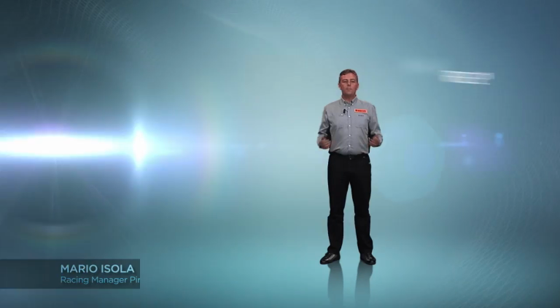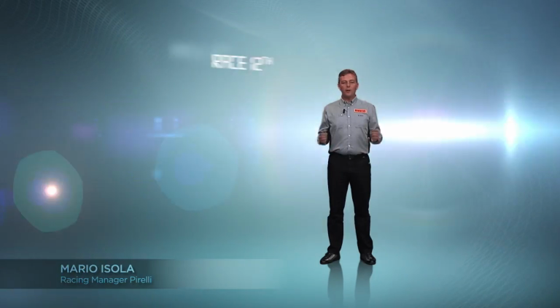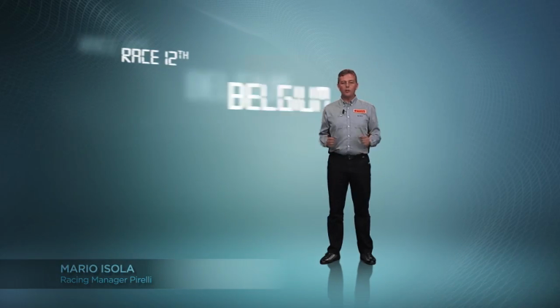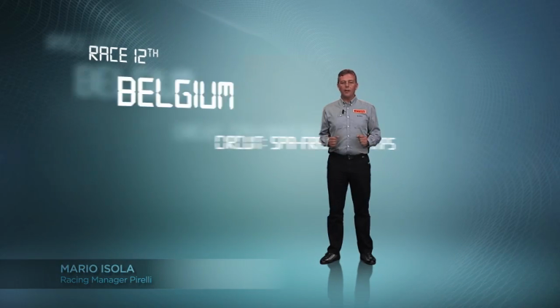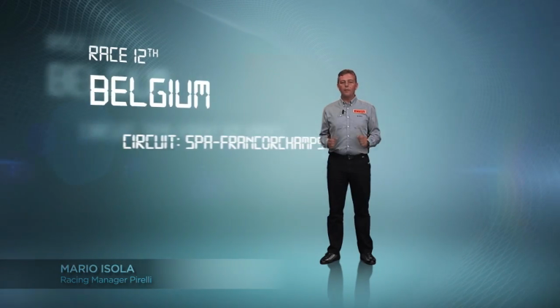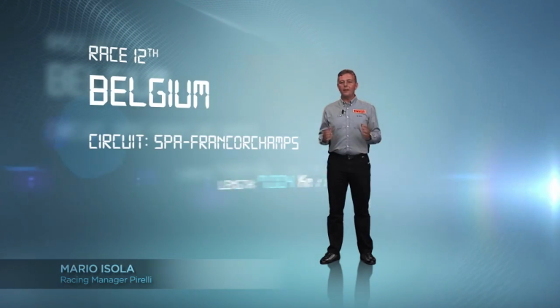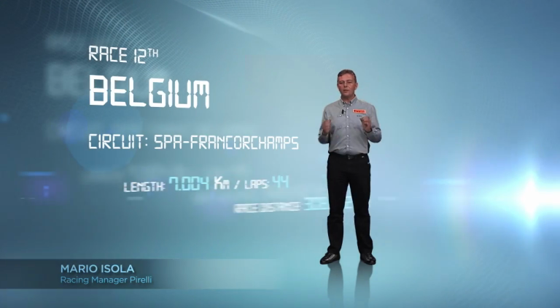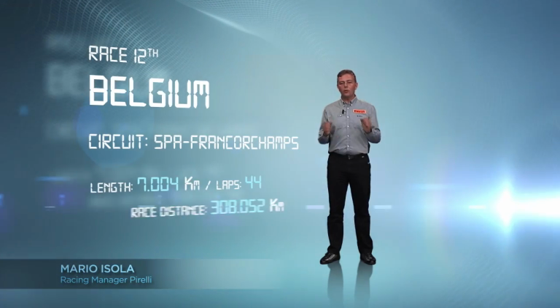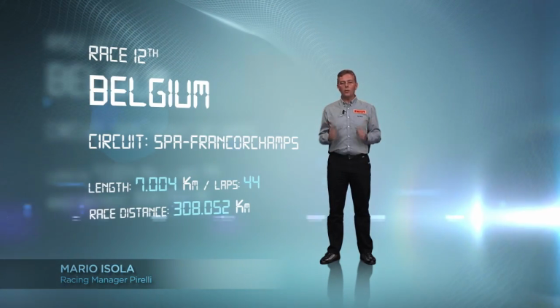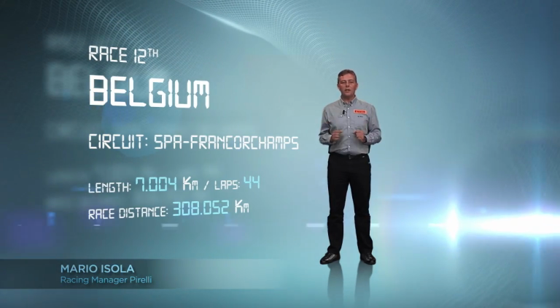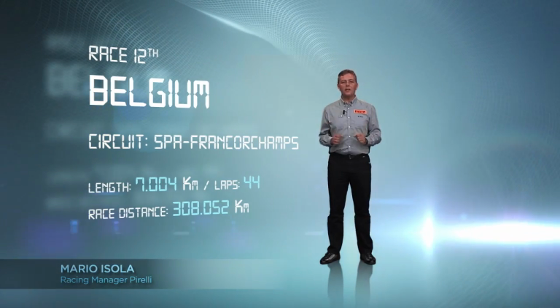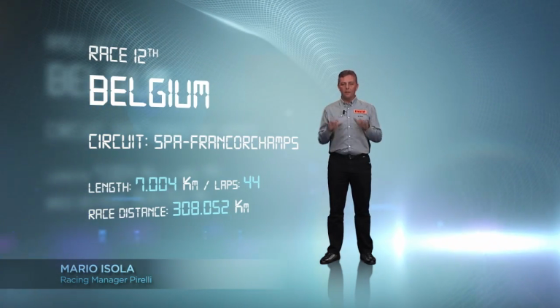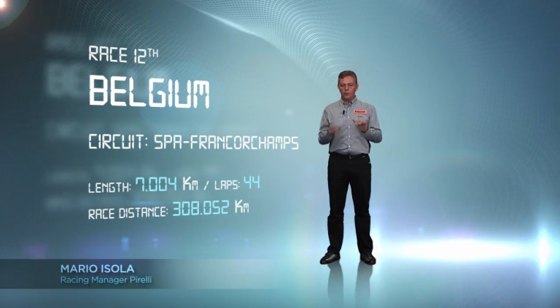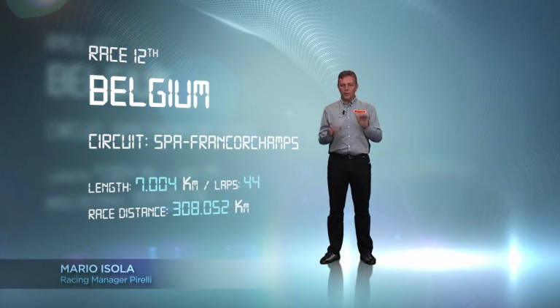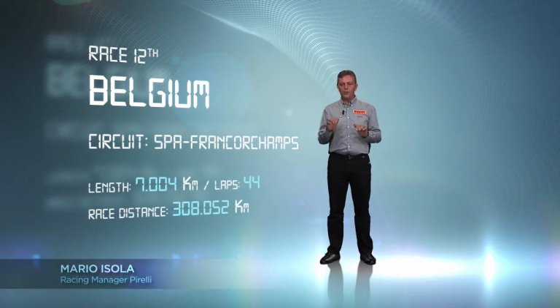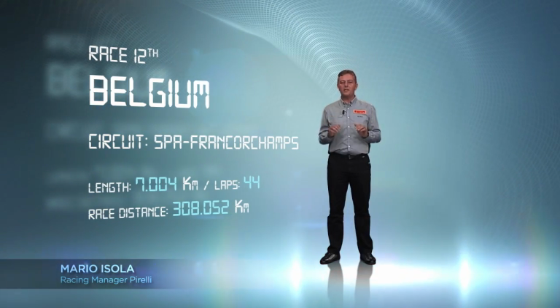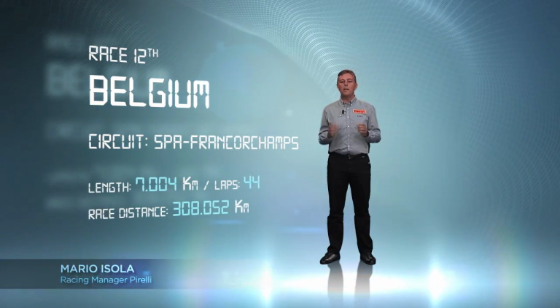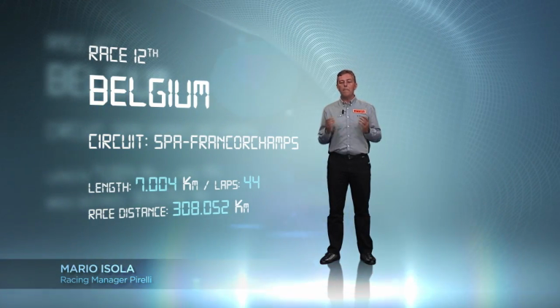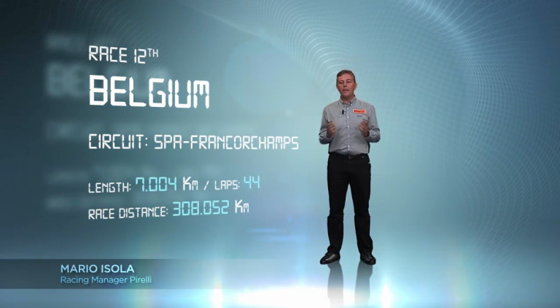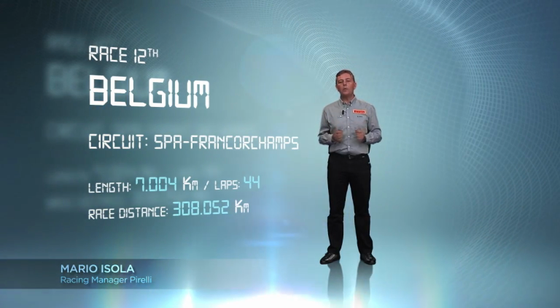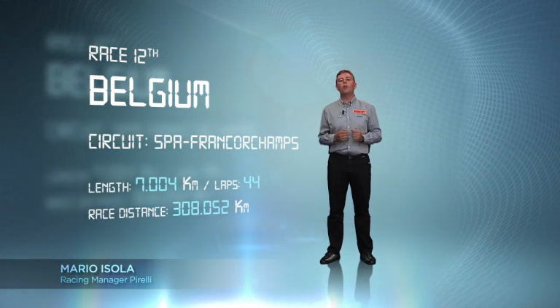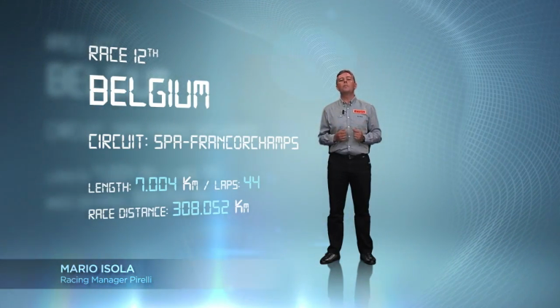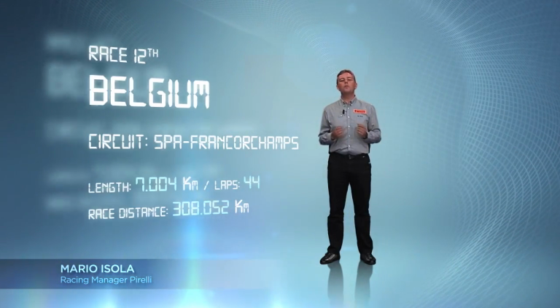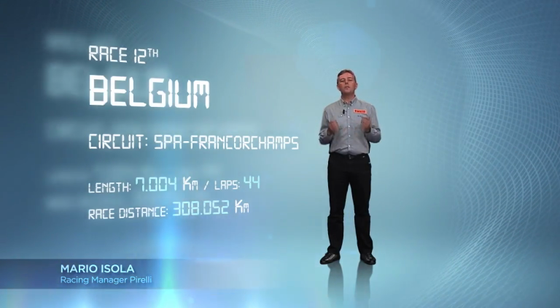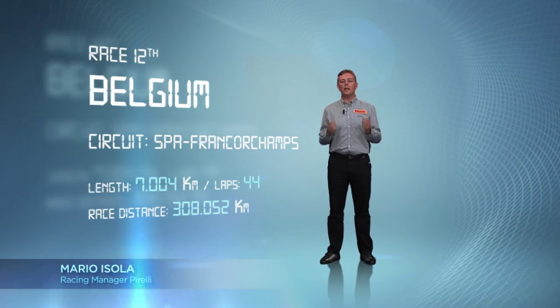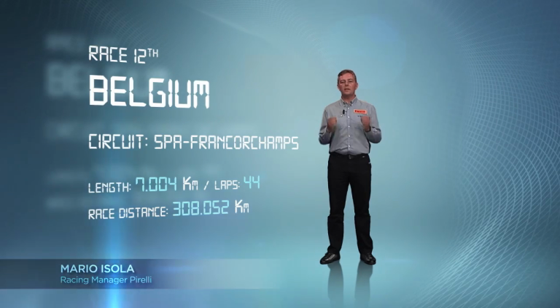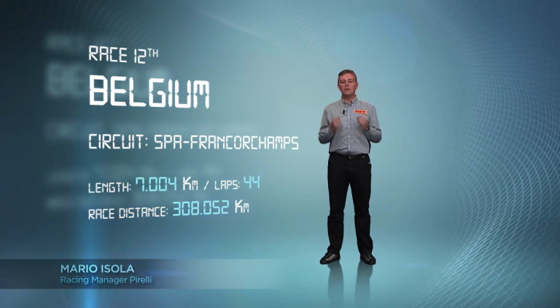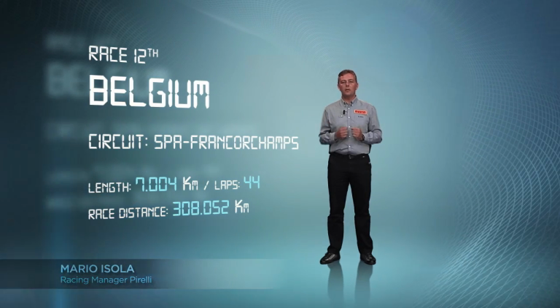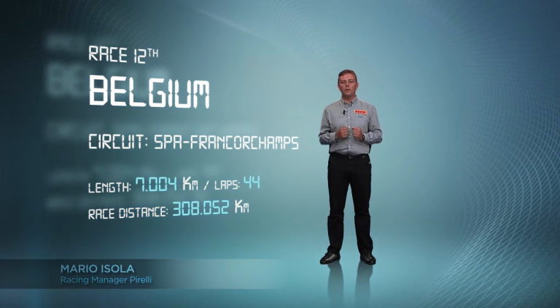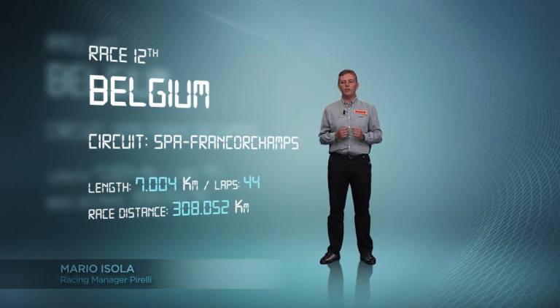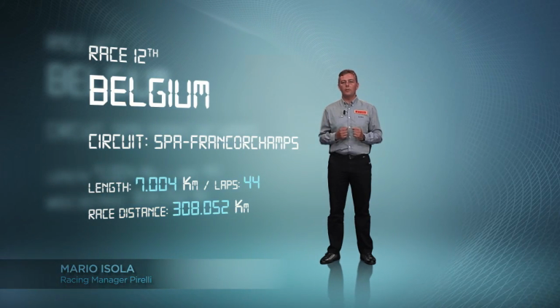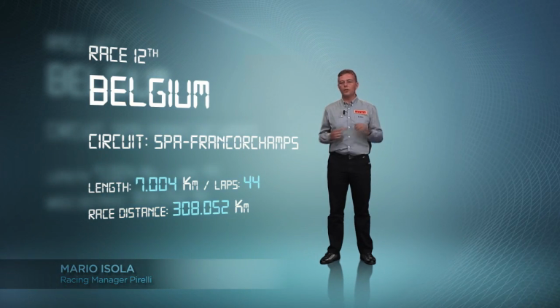Spa-Francorchamps: fast, long corners and elevation changes make it one of the most technical circuits of the championship.